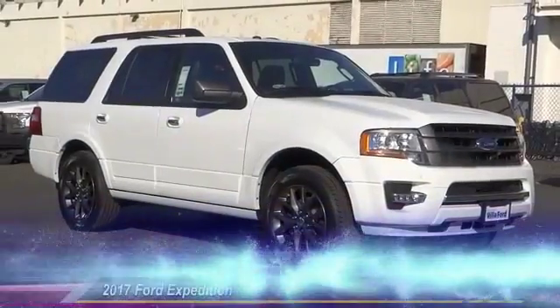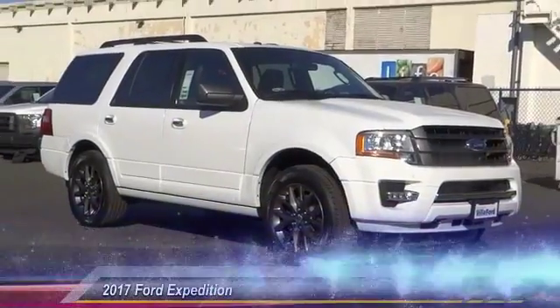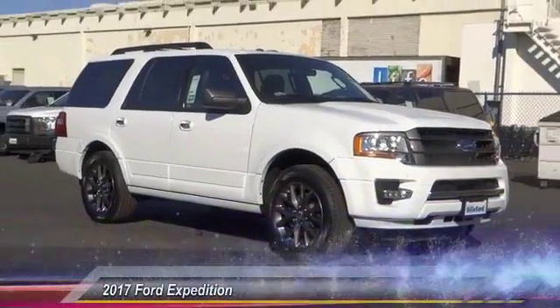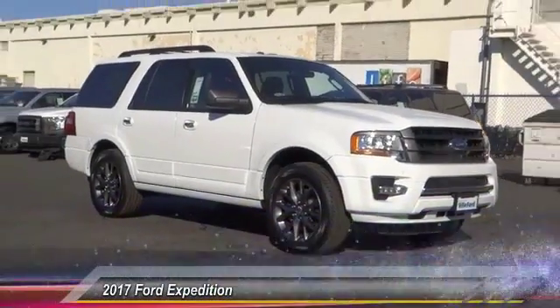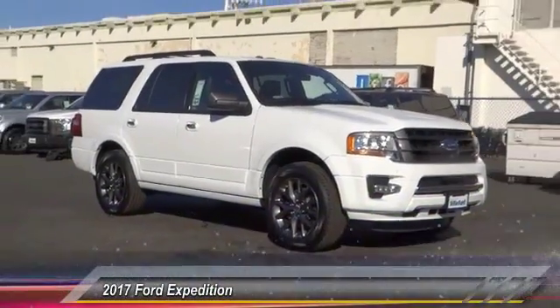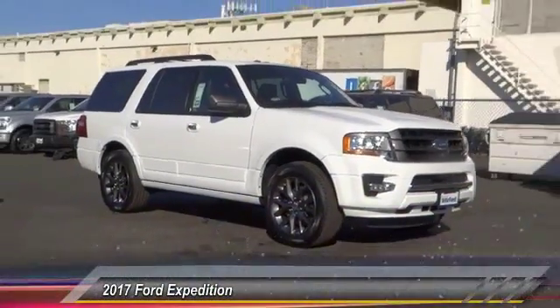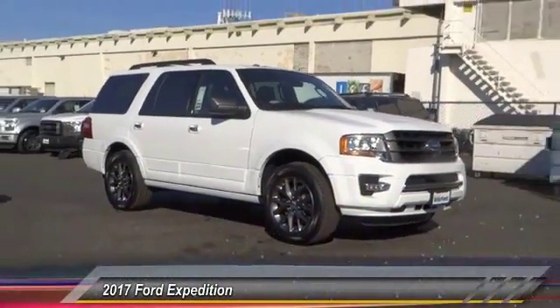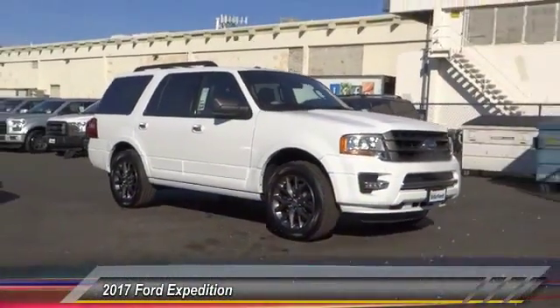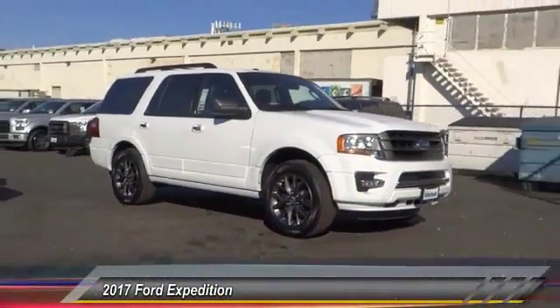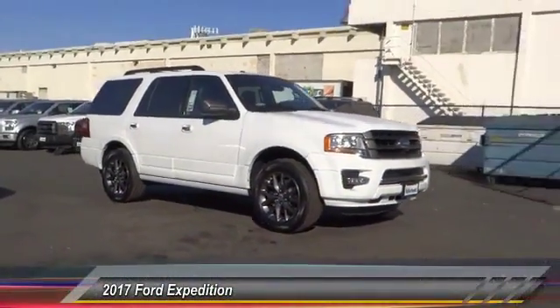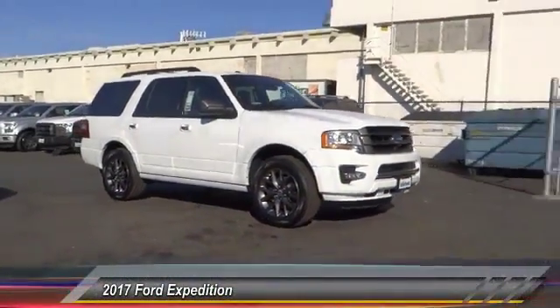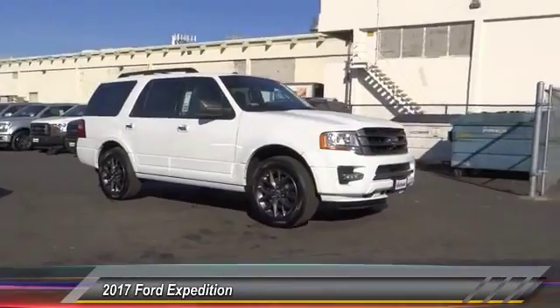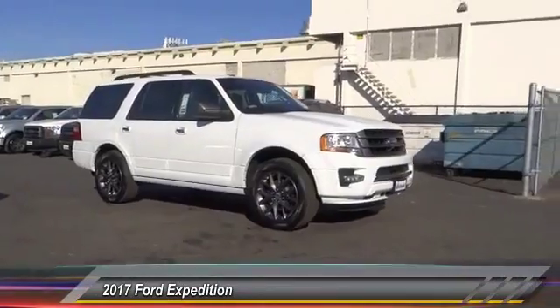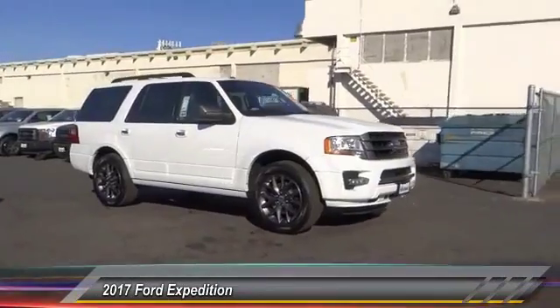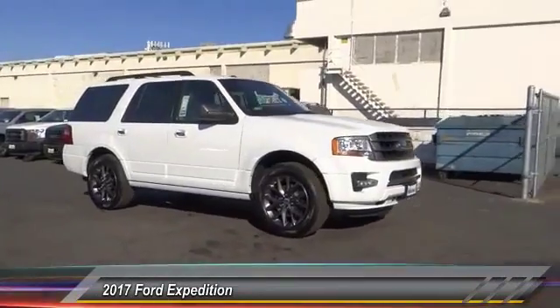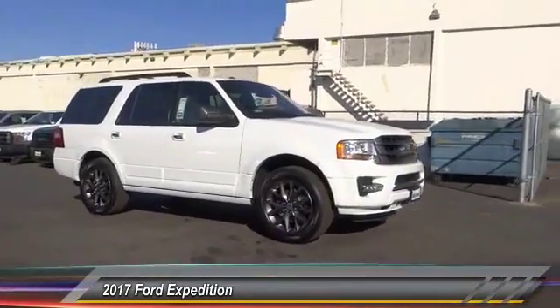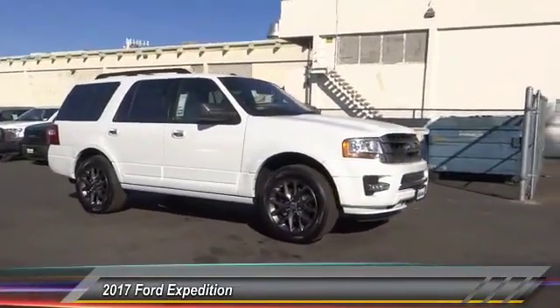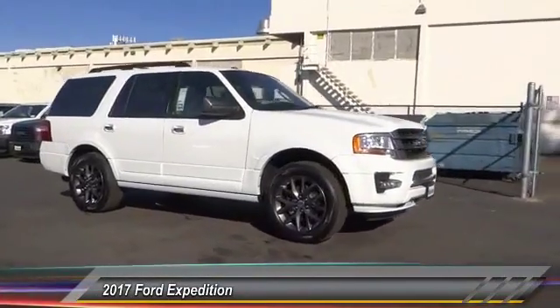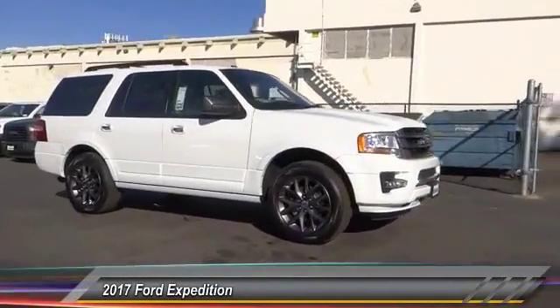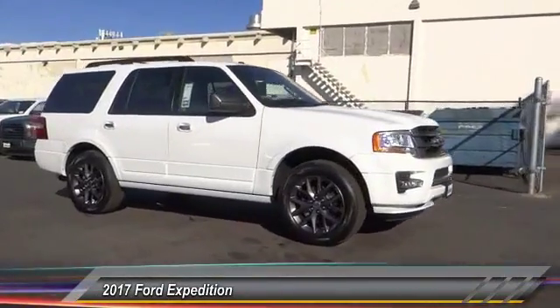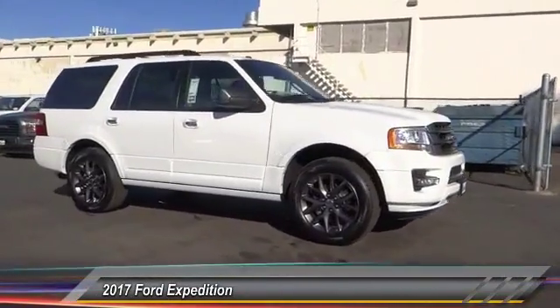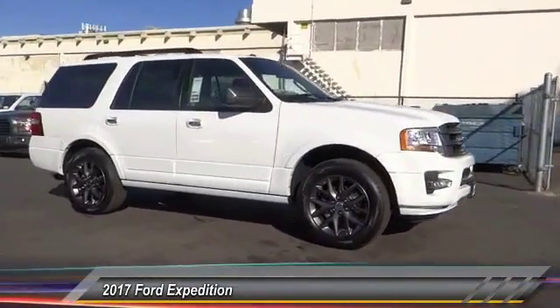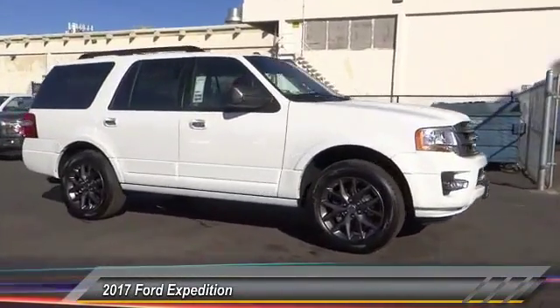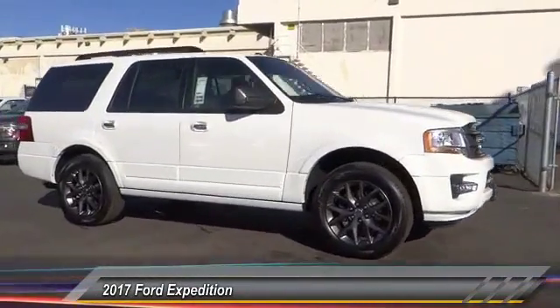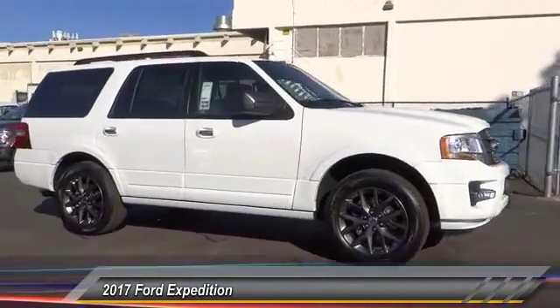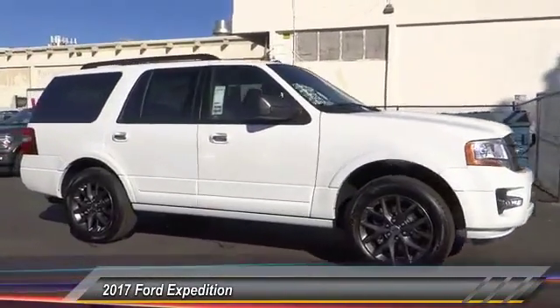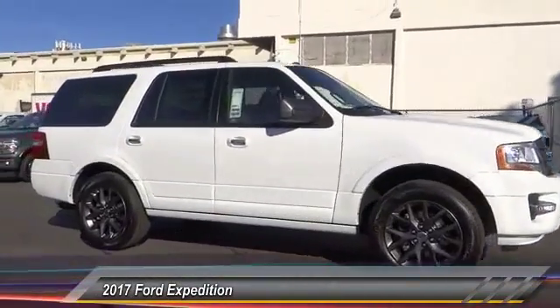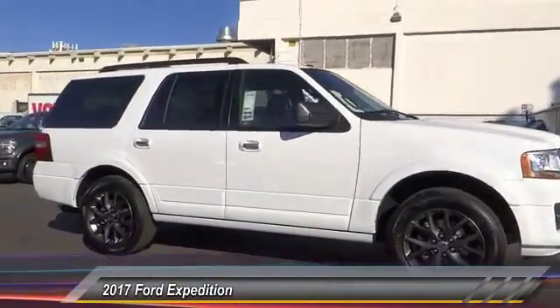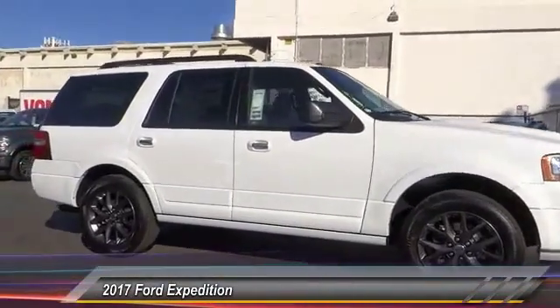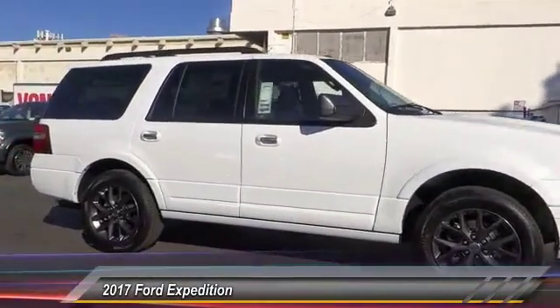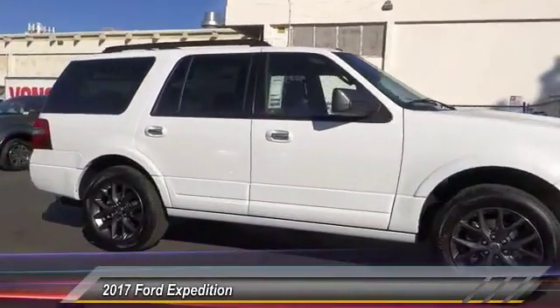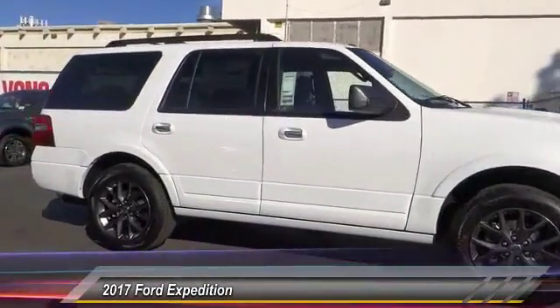2017 Expedition. Powerful, controlled, resourceful. Expedition.